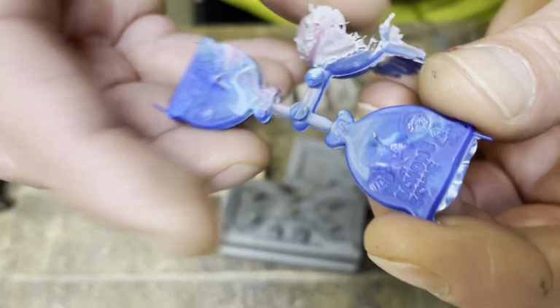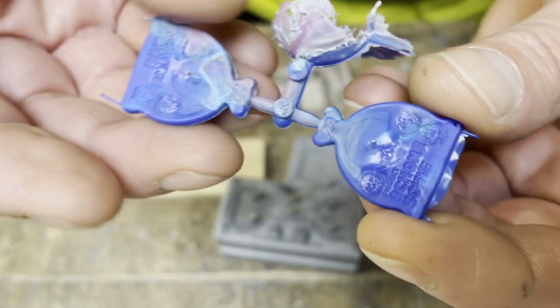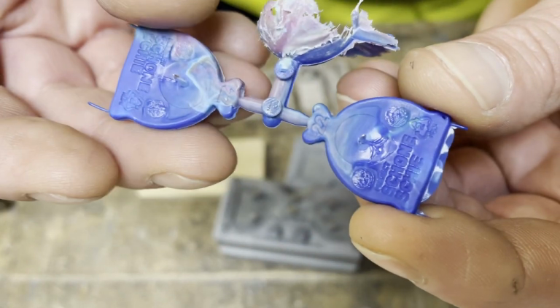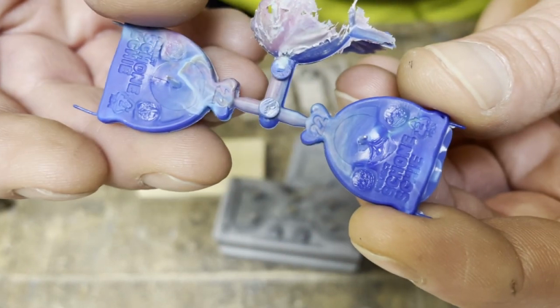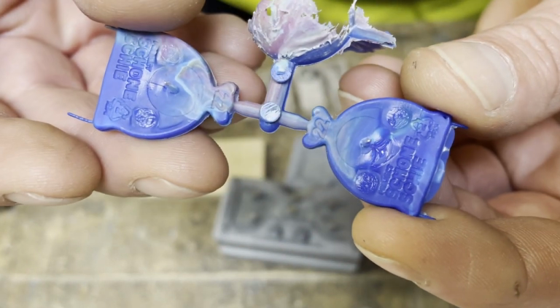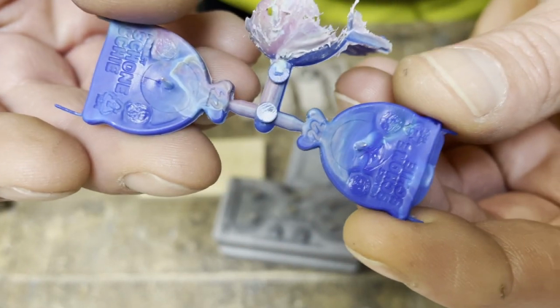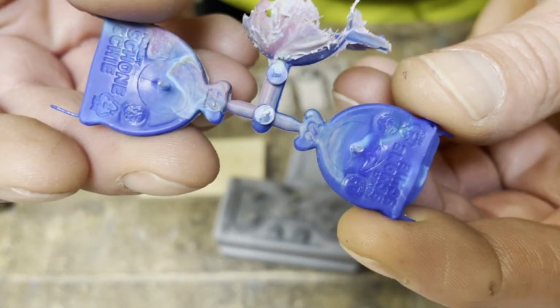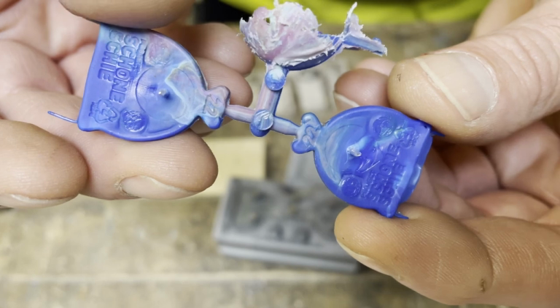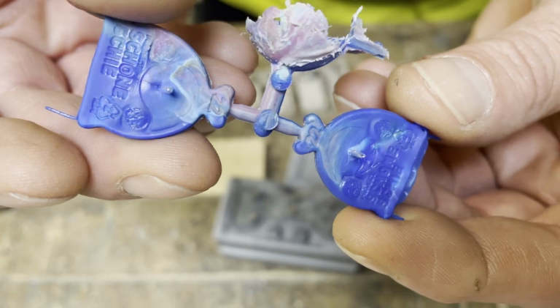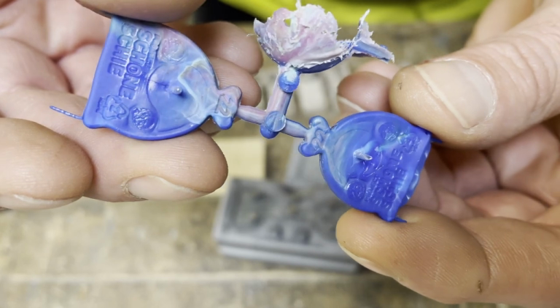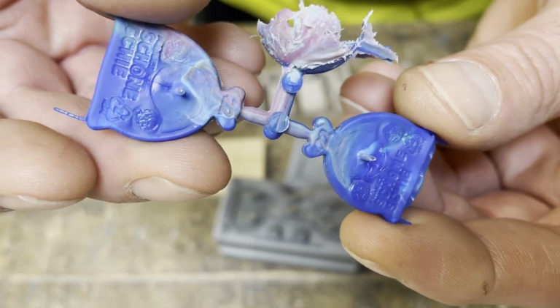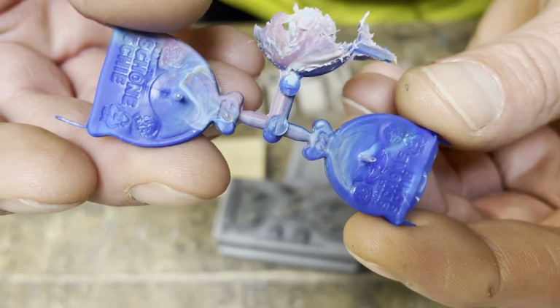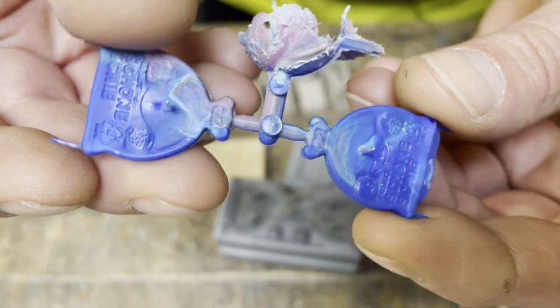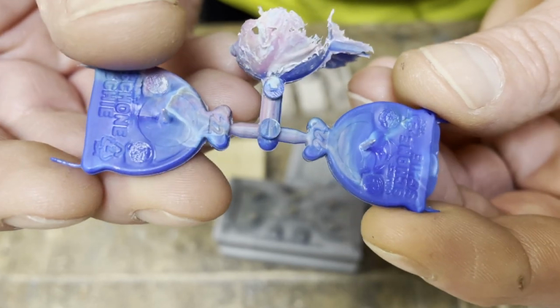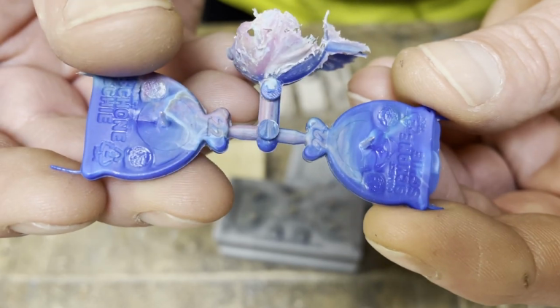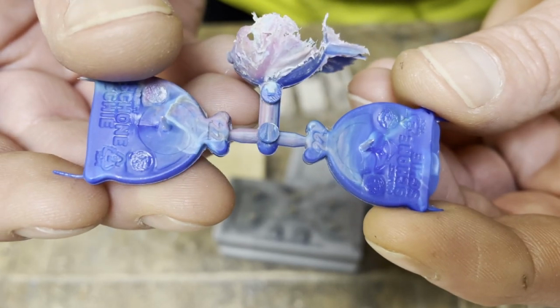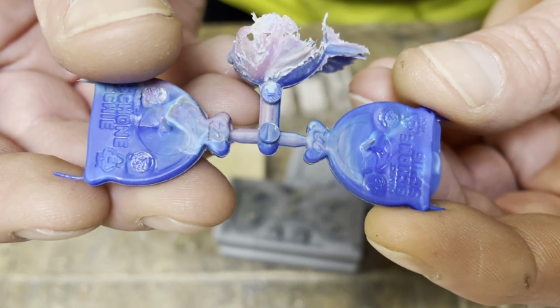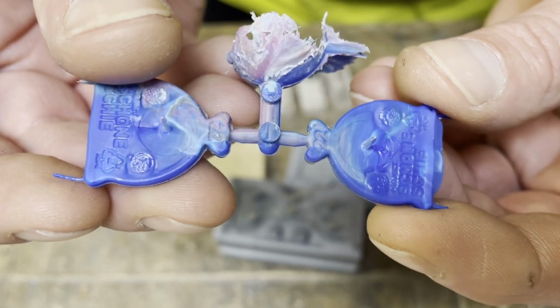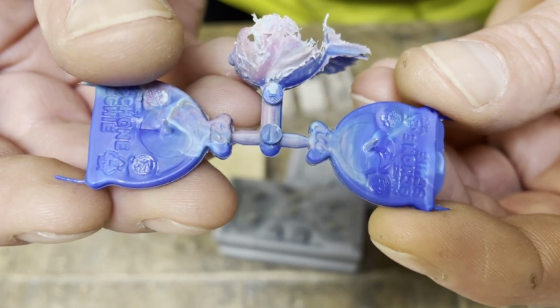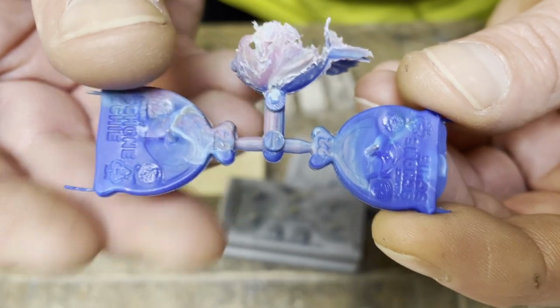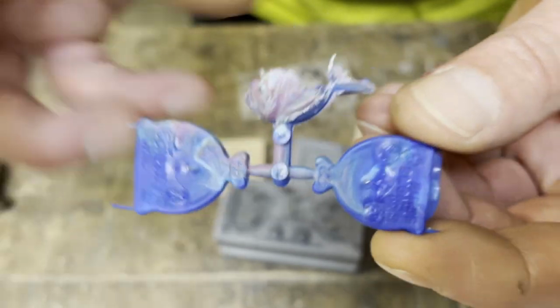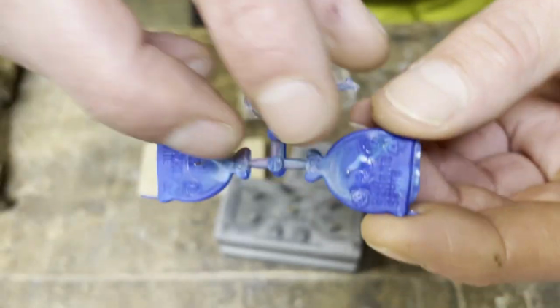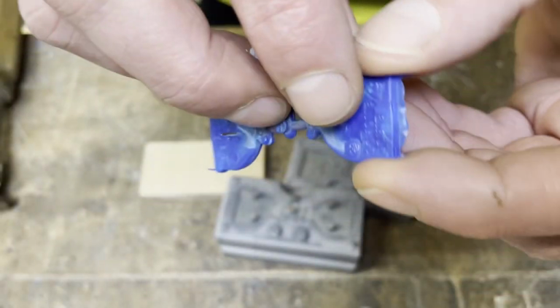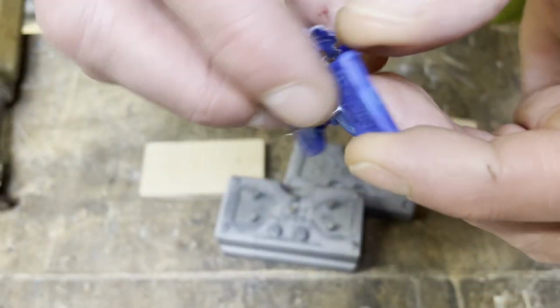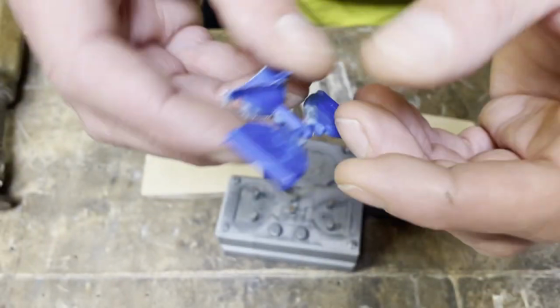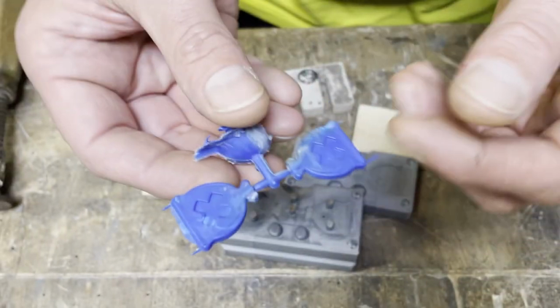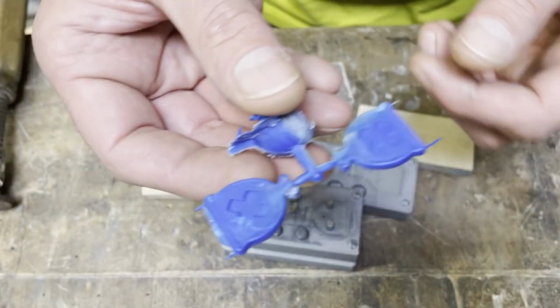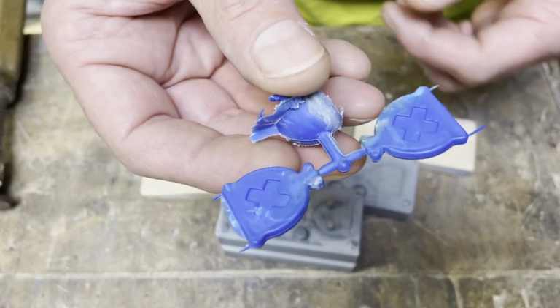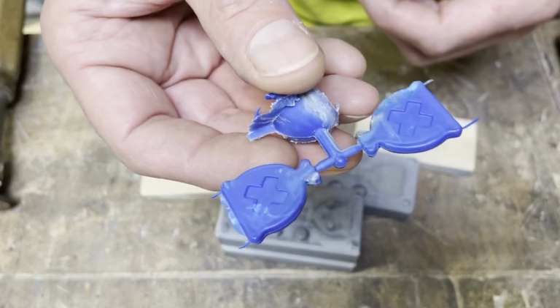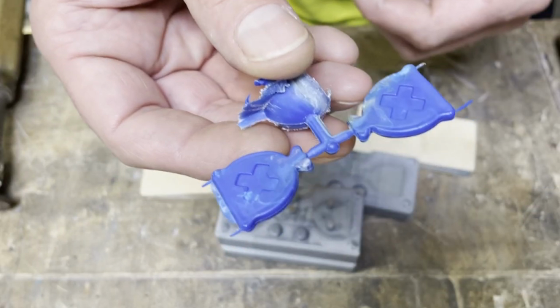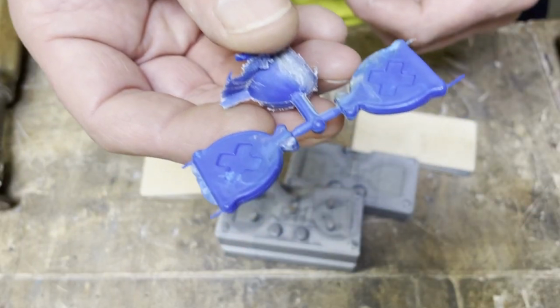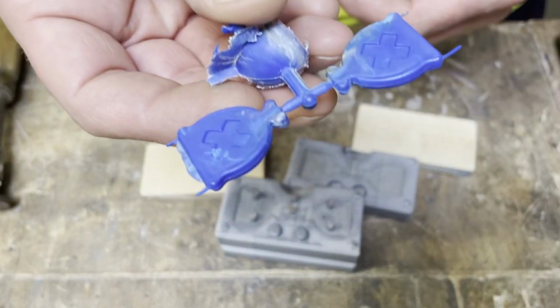Look at all that detail and those beautifully cheap-looking ejector pin witness marks.